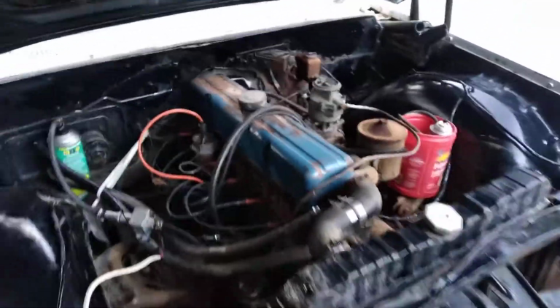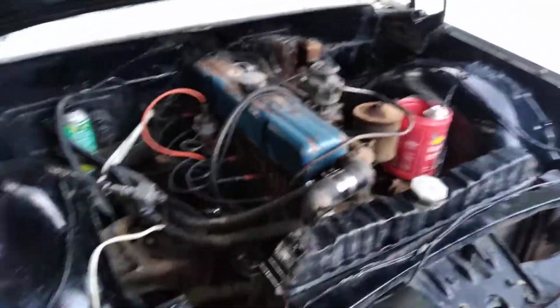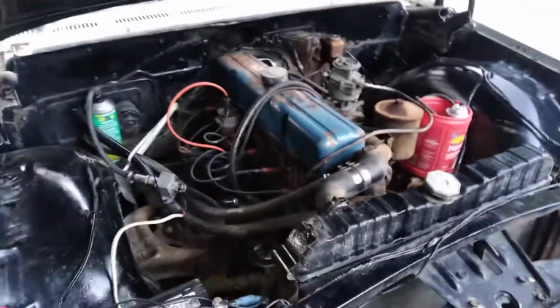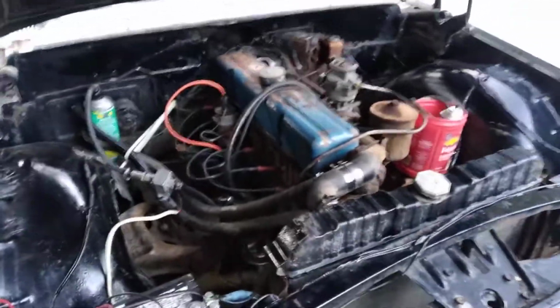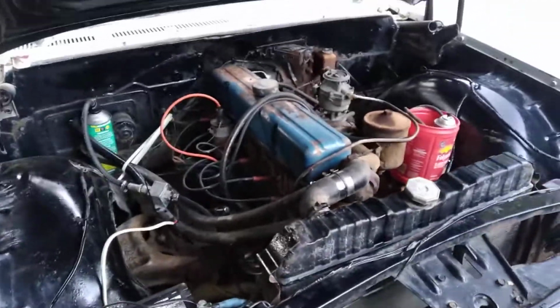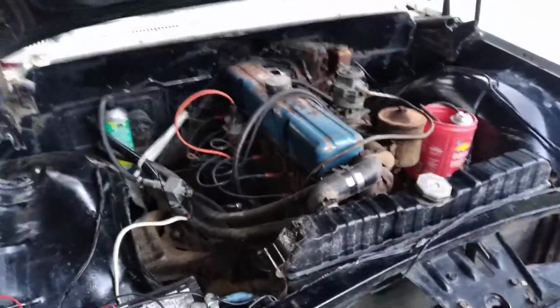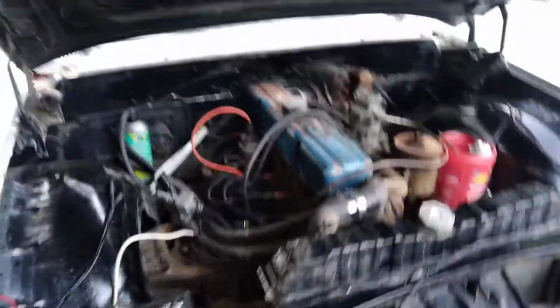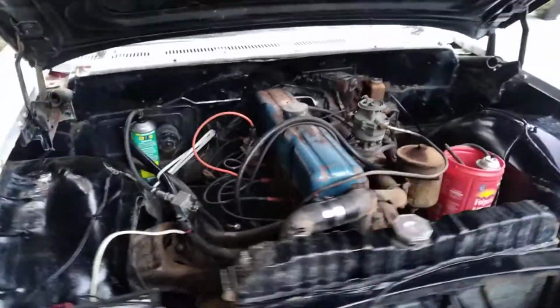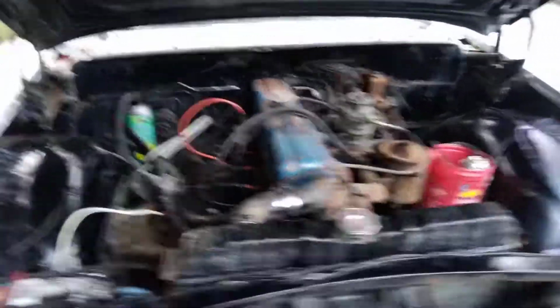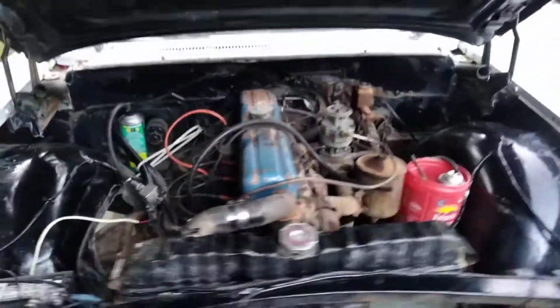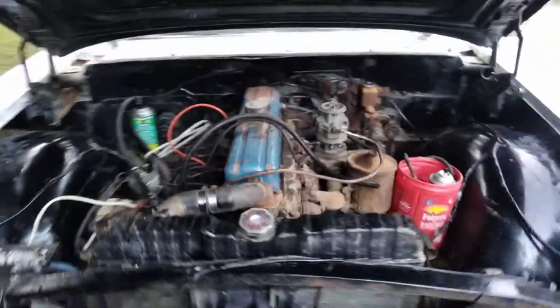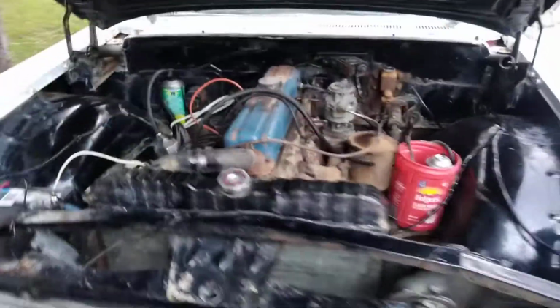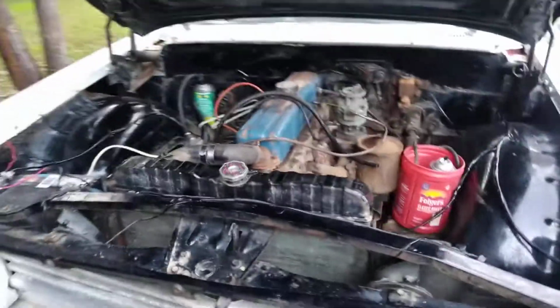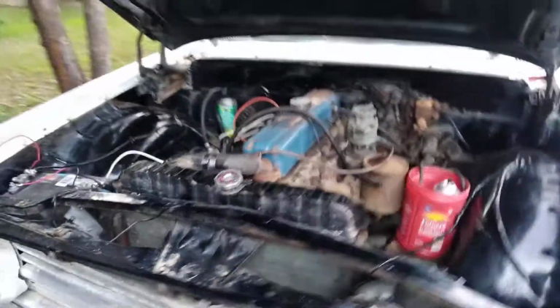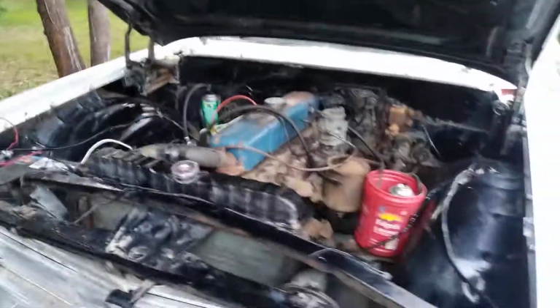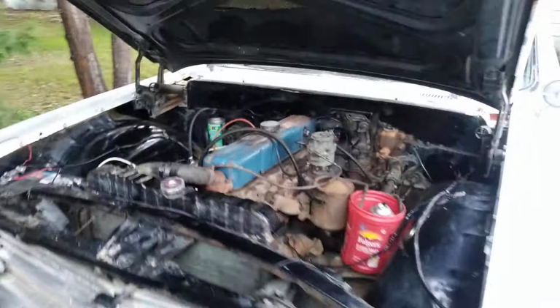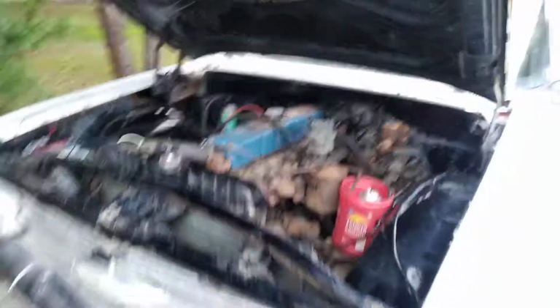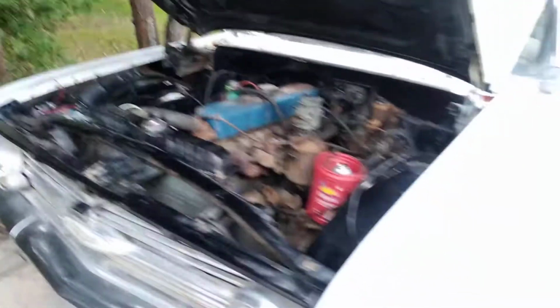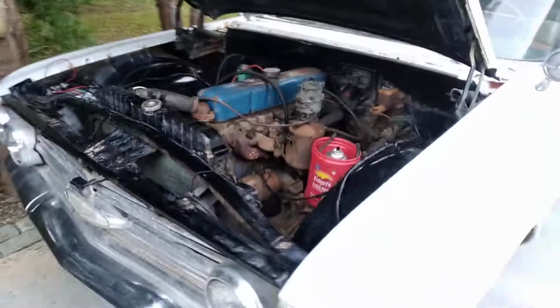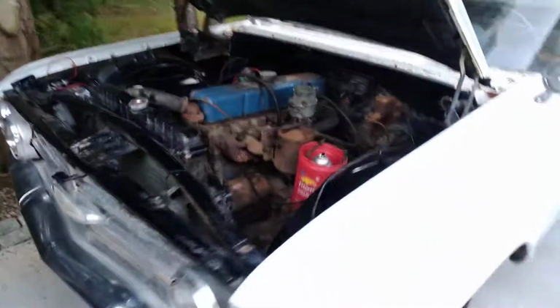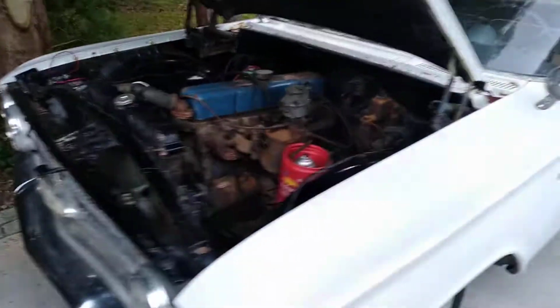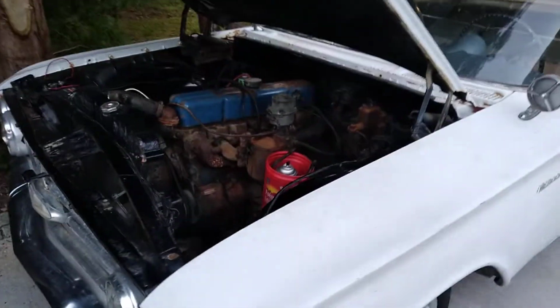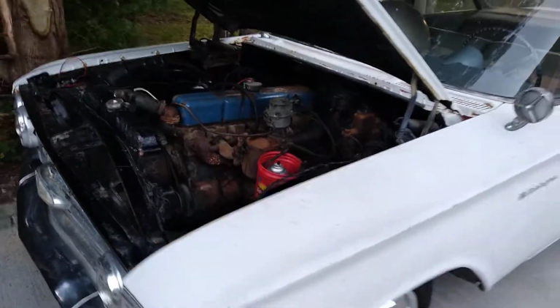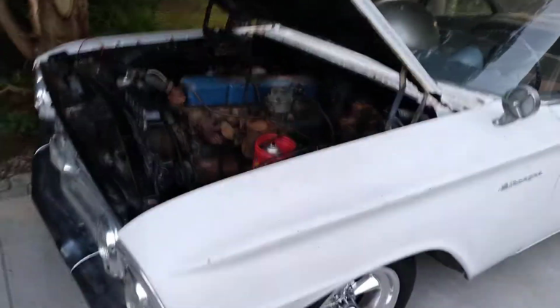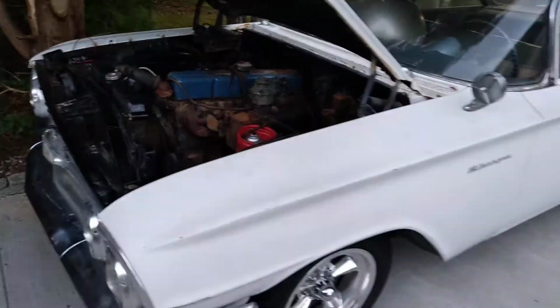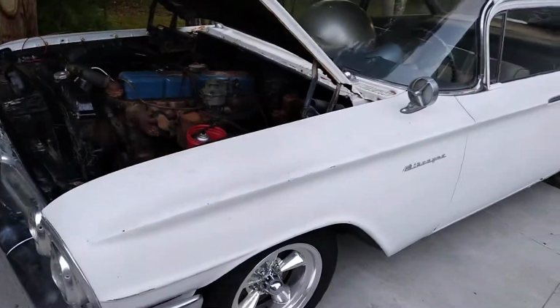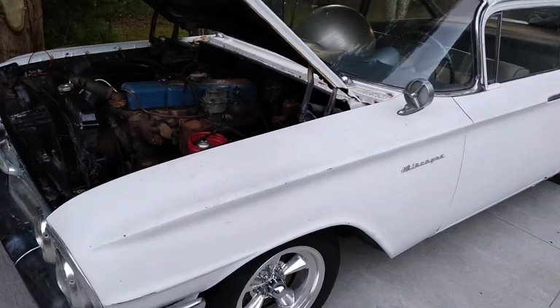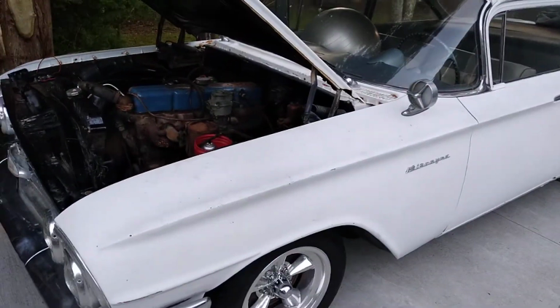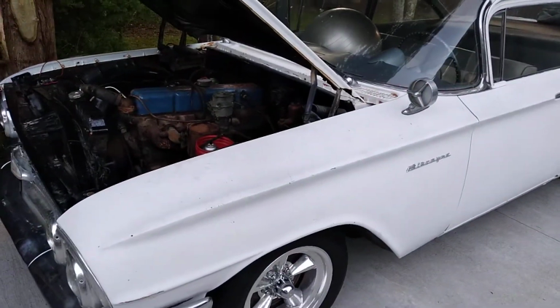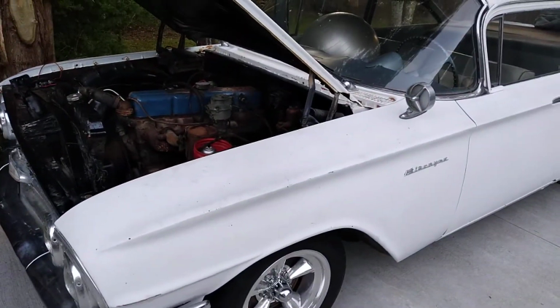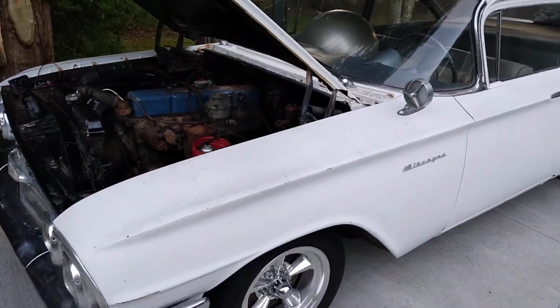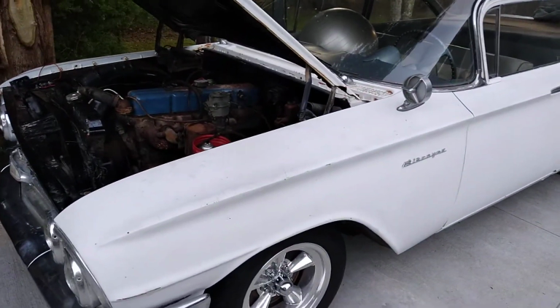1960 Chevy Biscayne. First warm up in around 30 years.